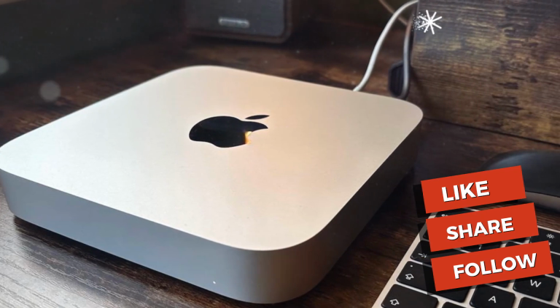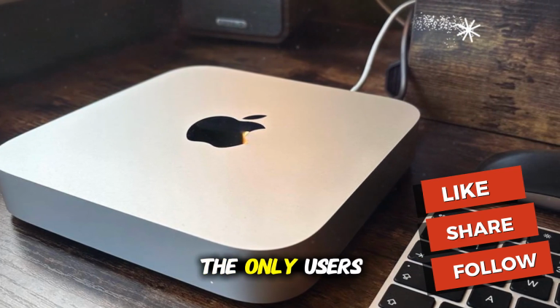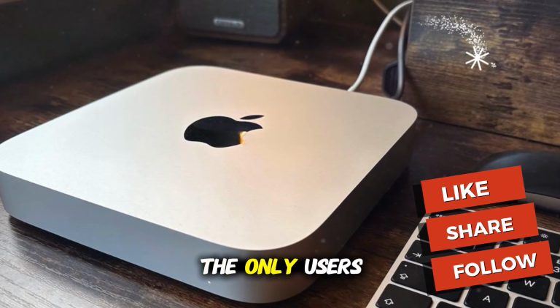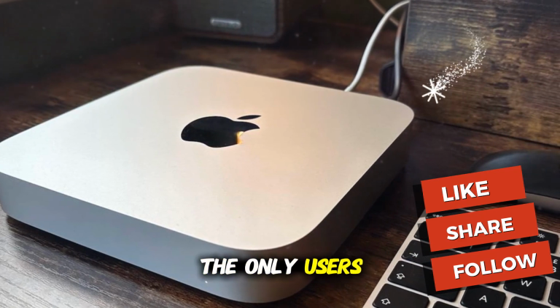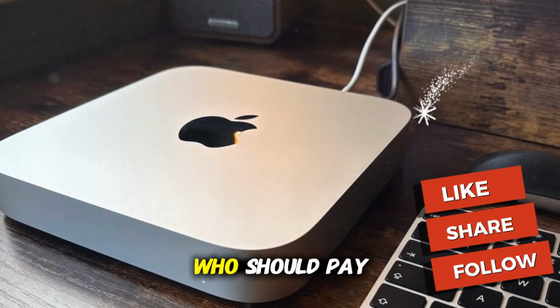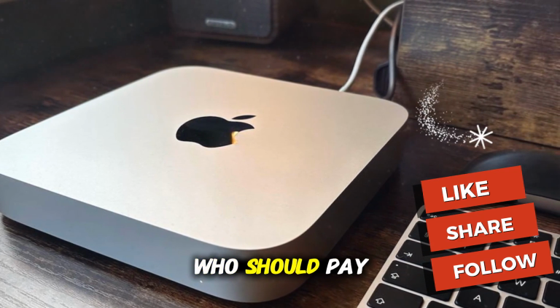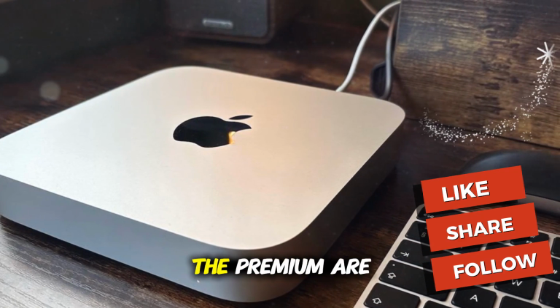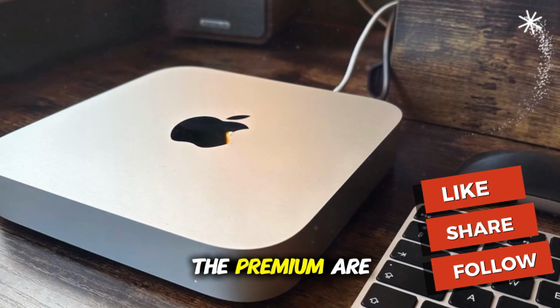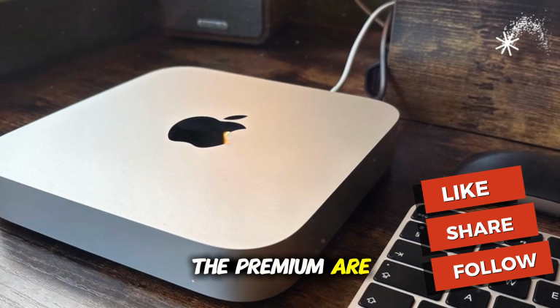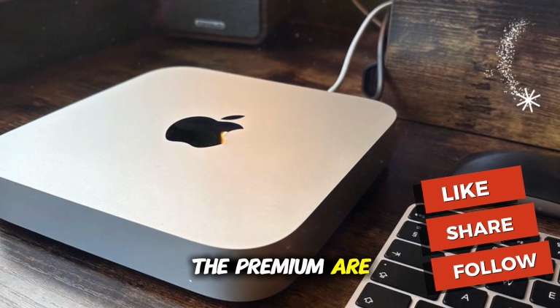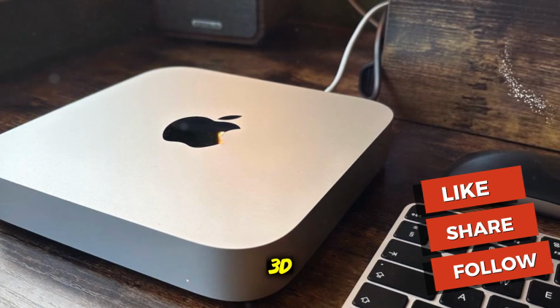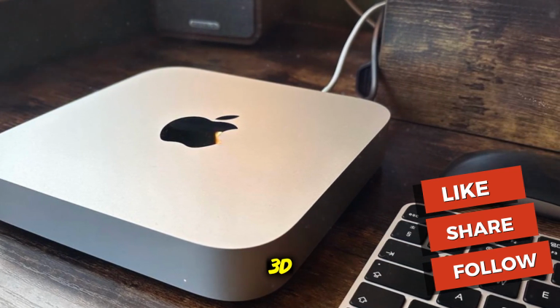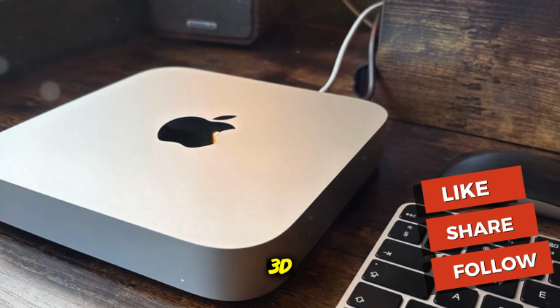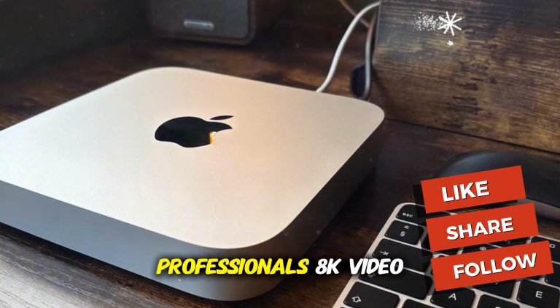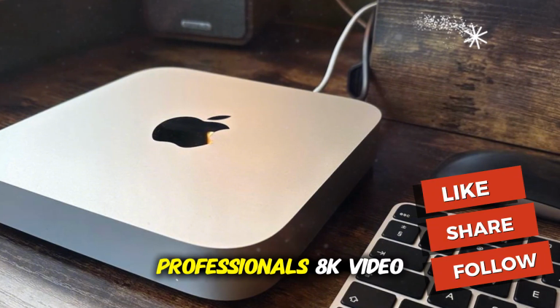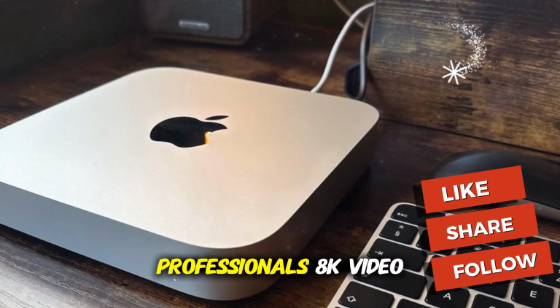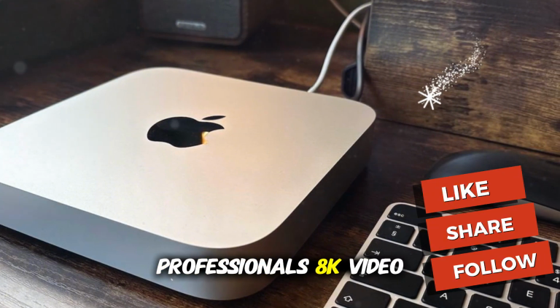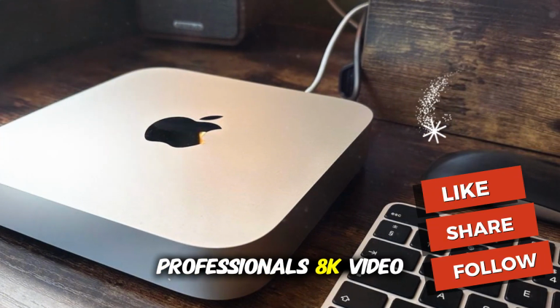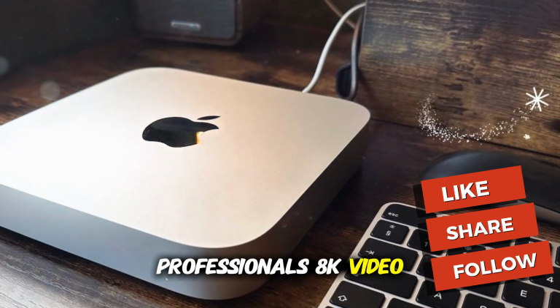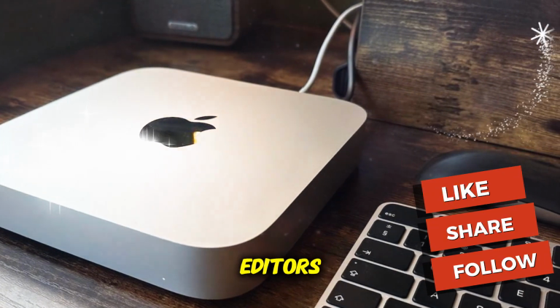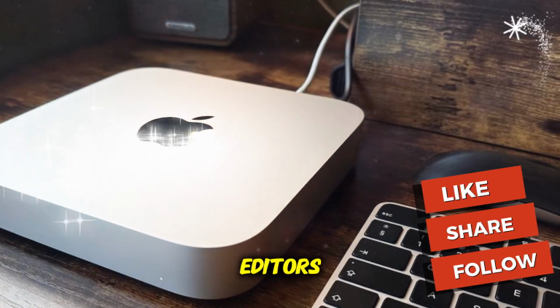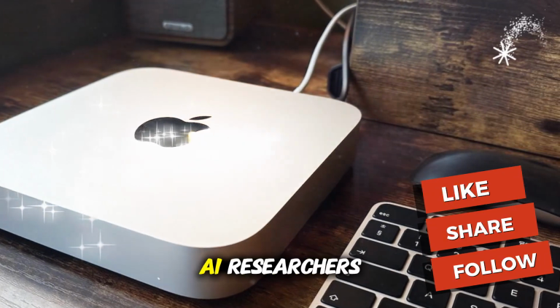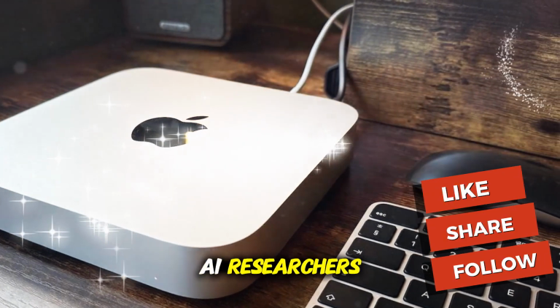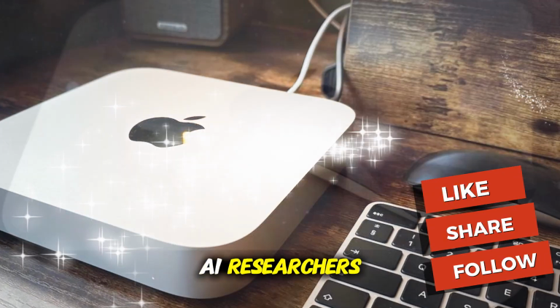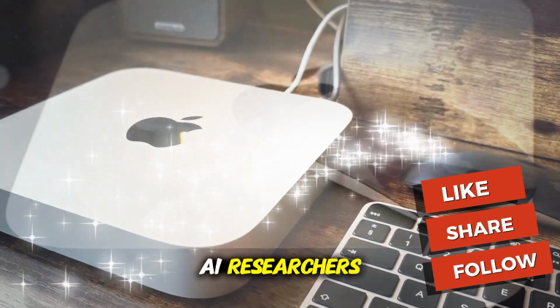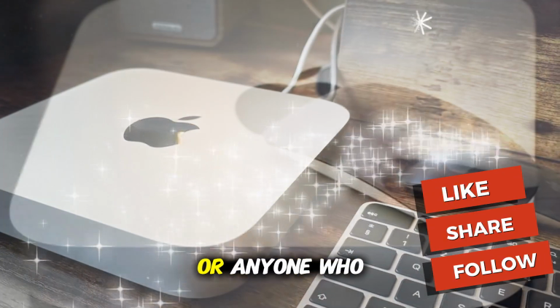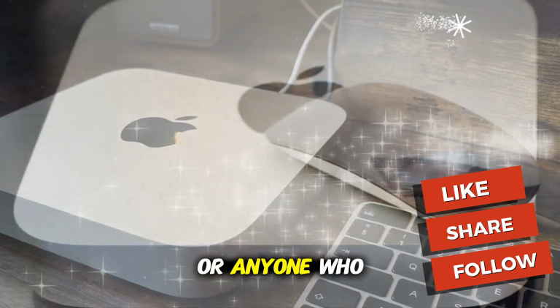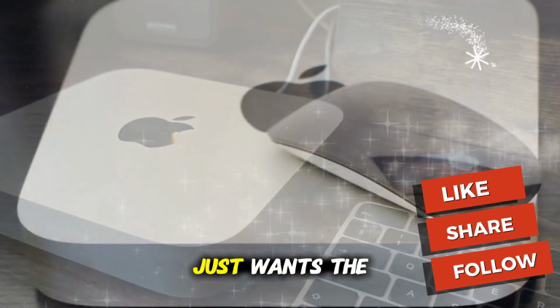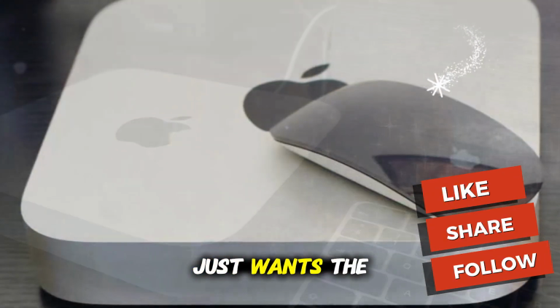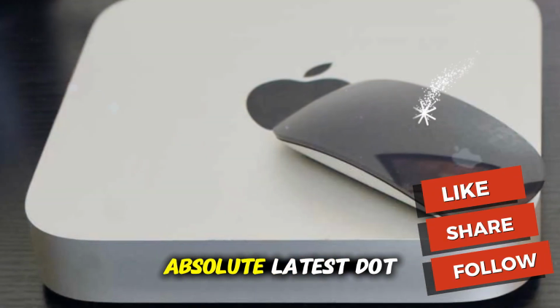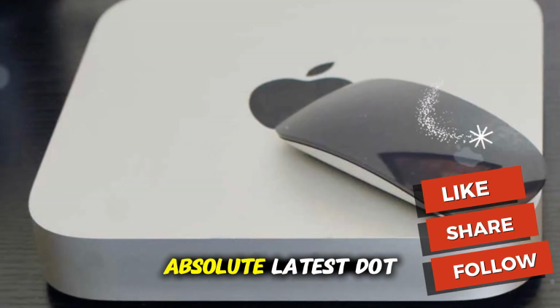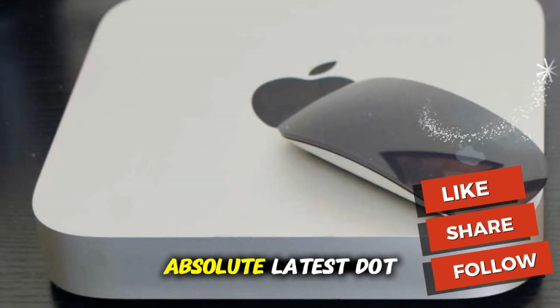The only users who should pay the M5 premium are 3D professionals, 8K video editors, AI researchers, or anyone who simply wants the absolute latest.